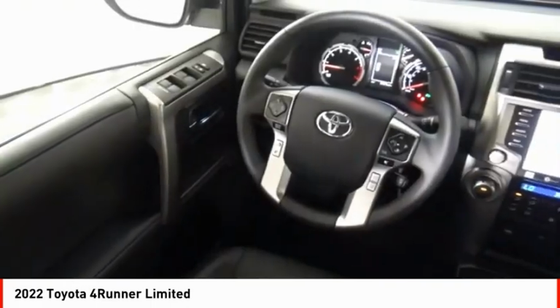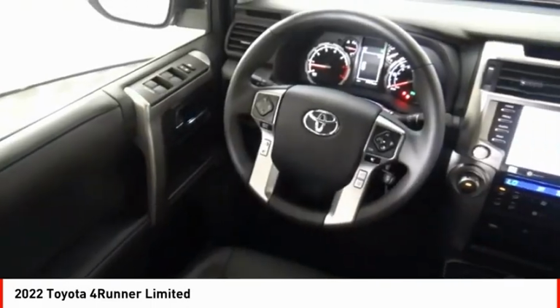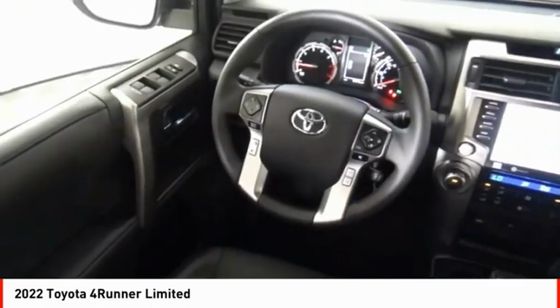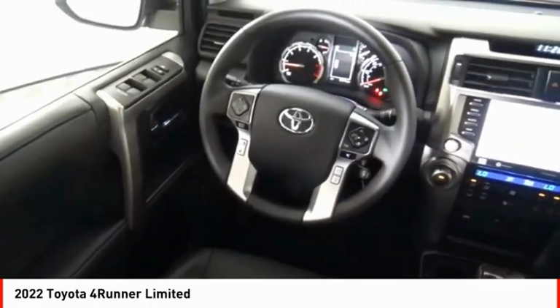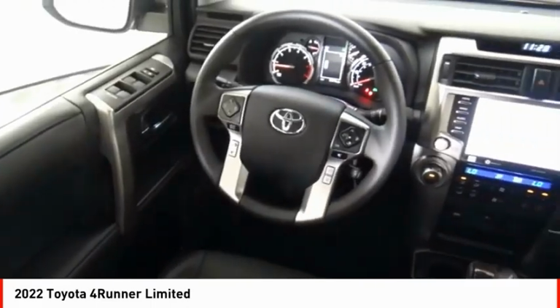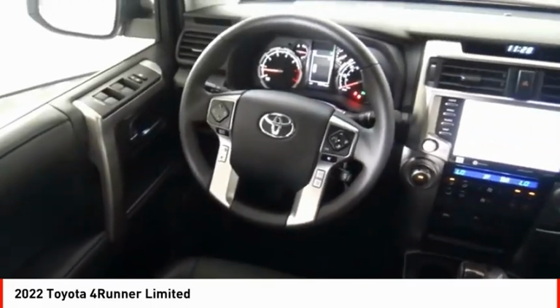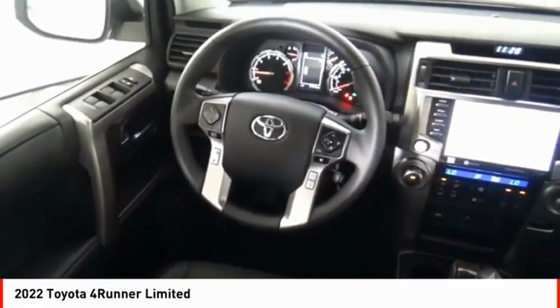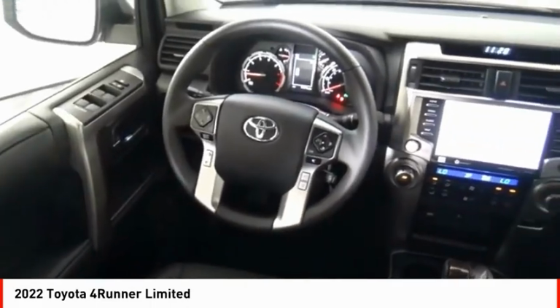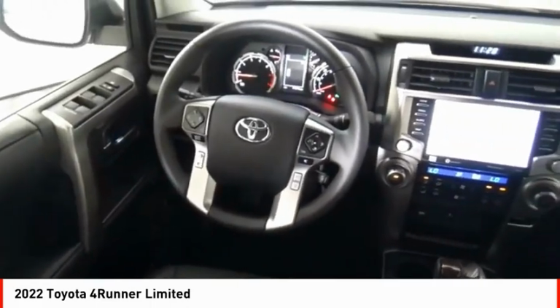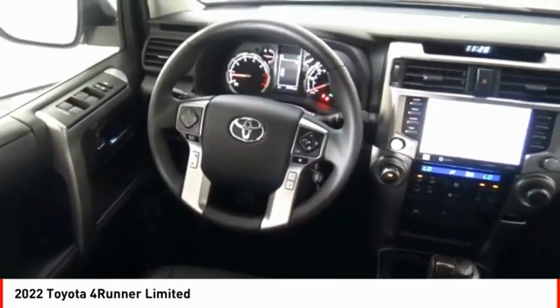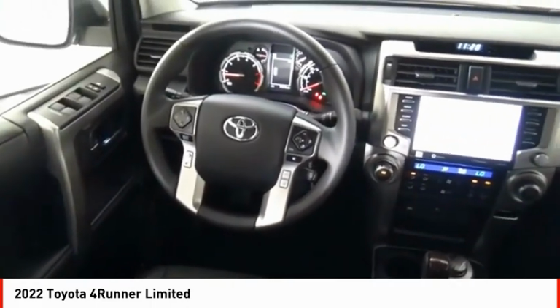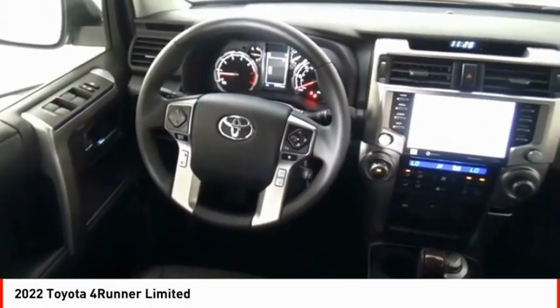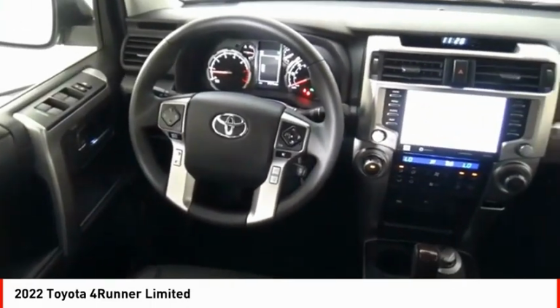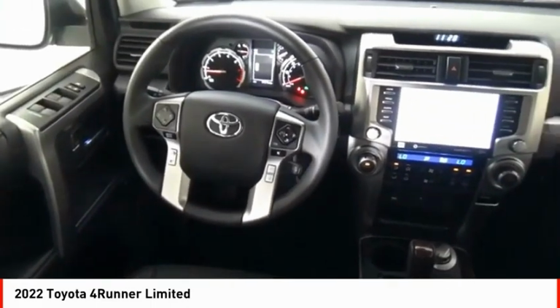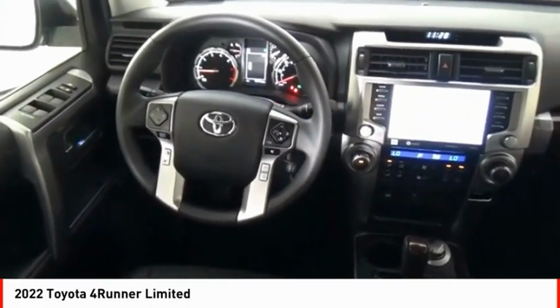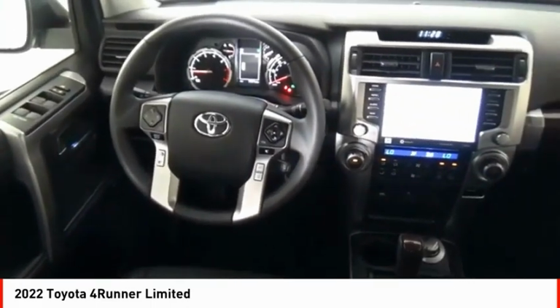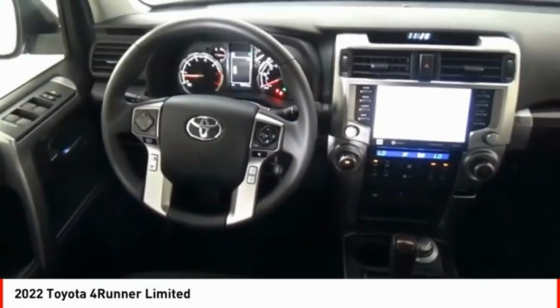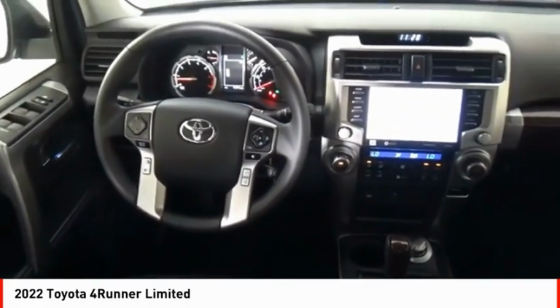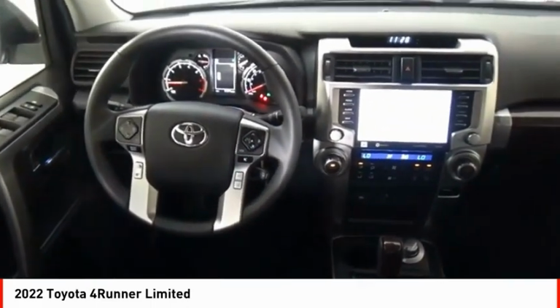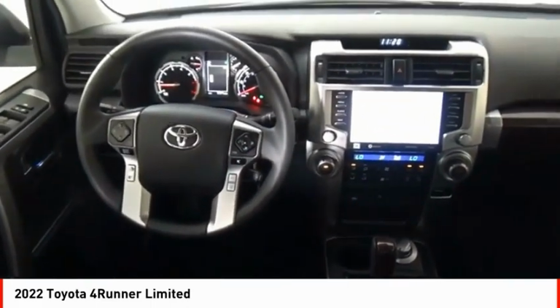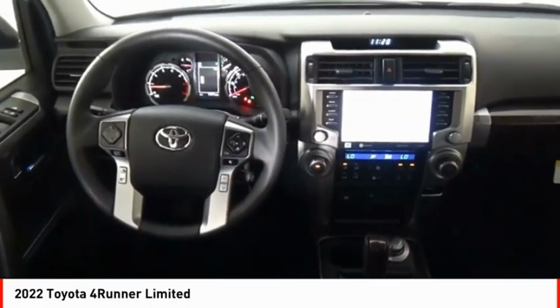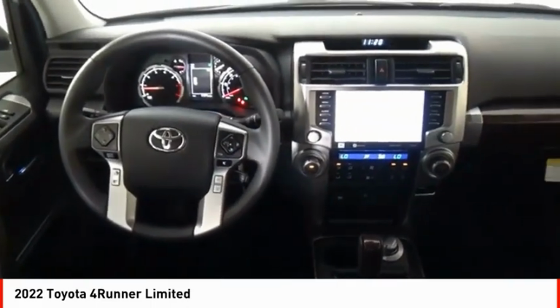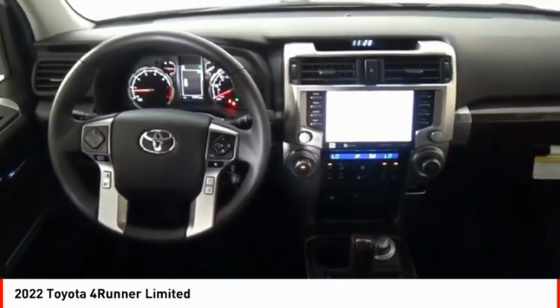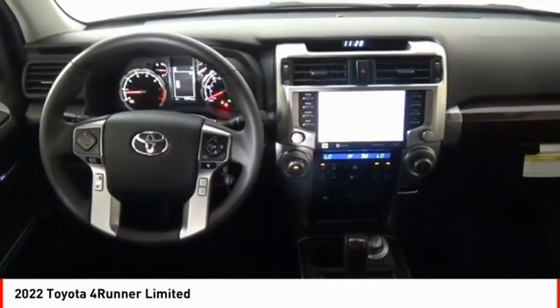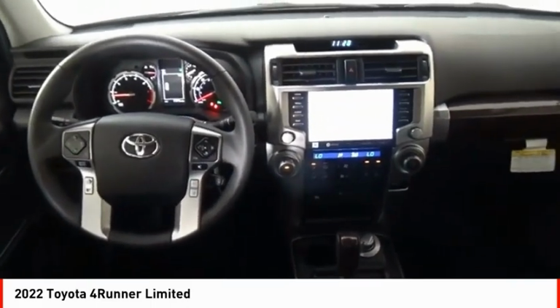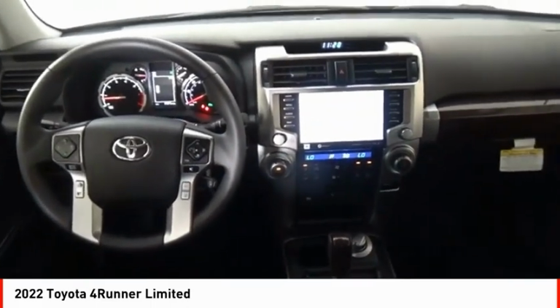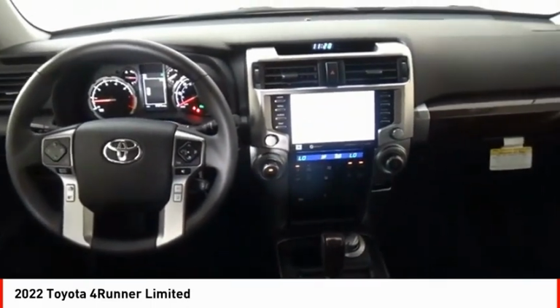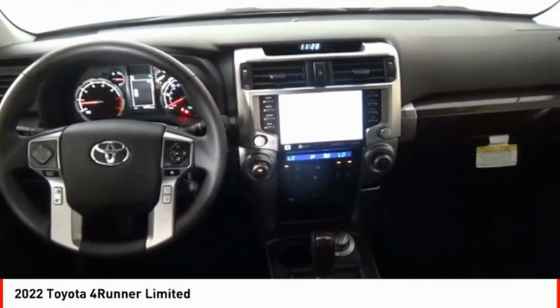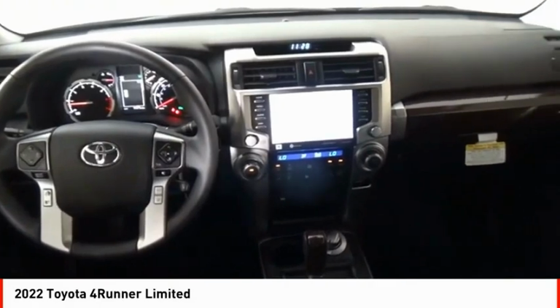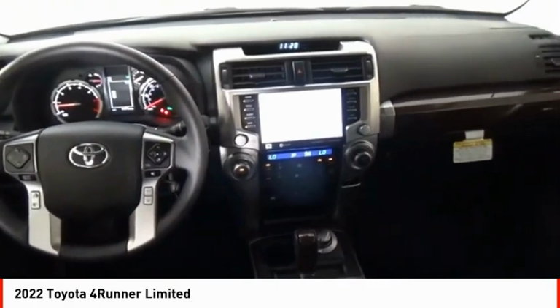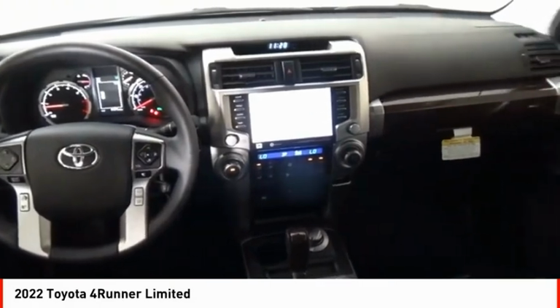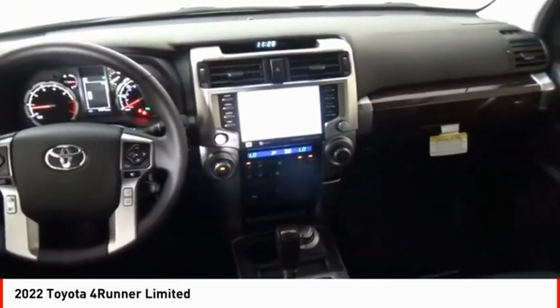Front suspension type: Double wishbones. Daytime running lights. Braking assist. Power brakes.